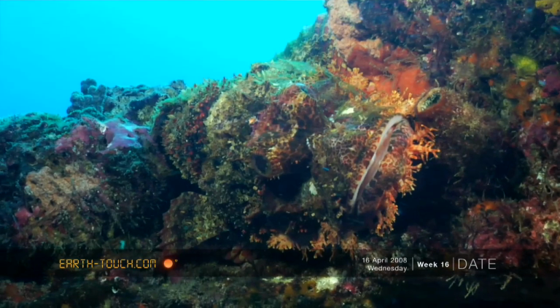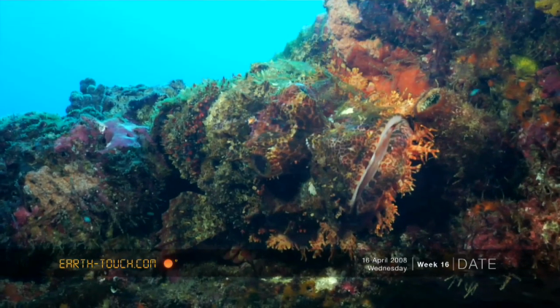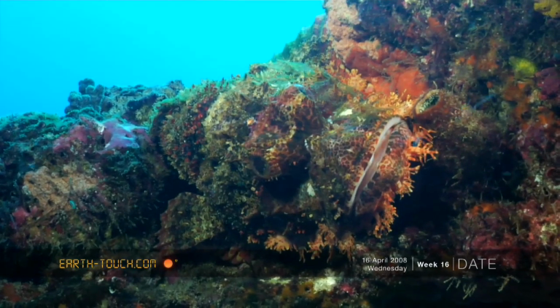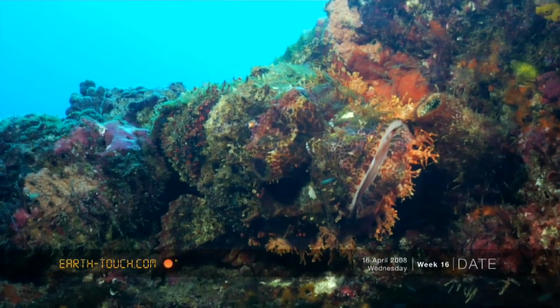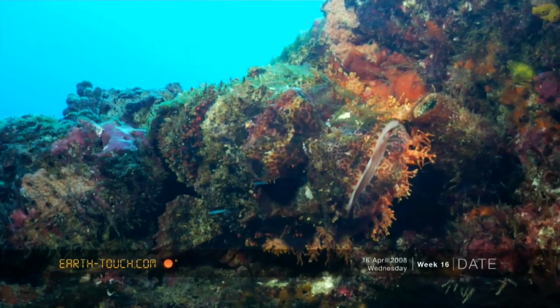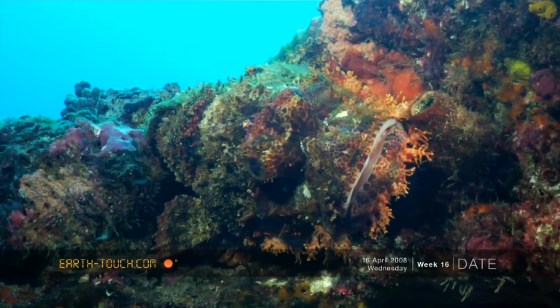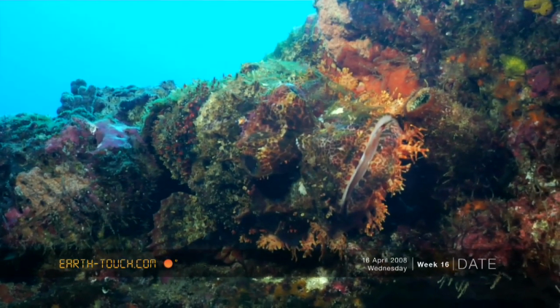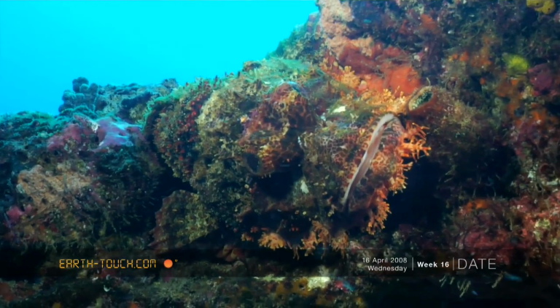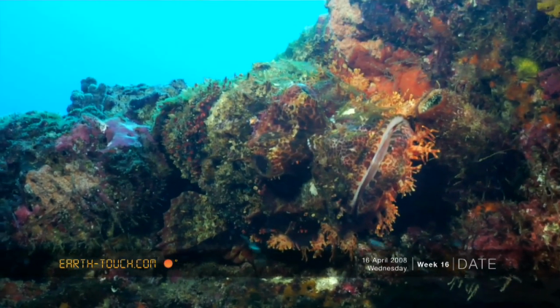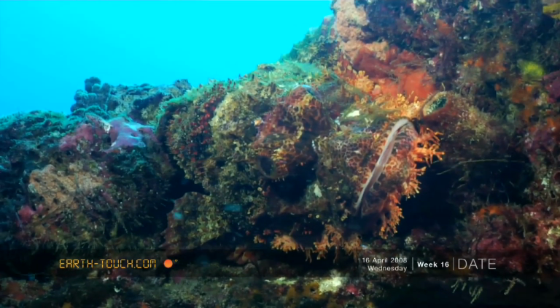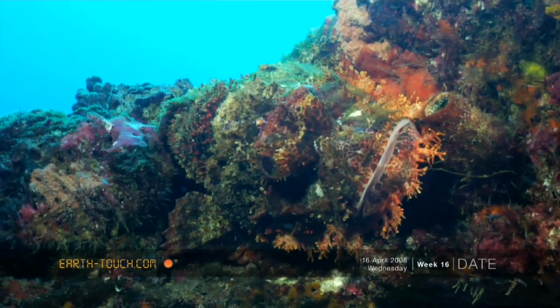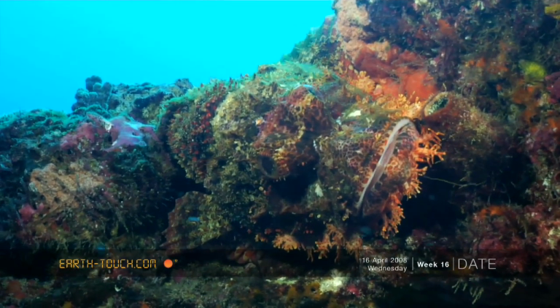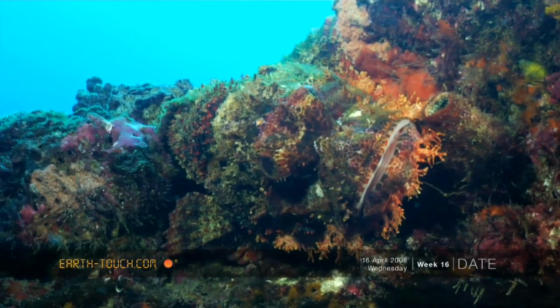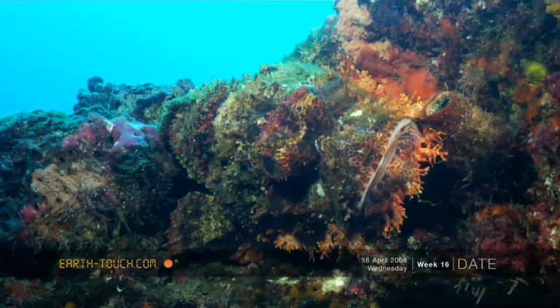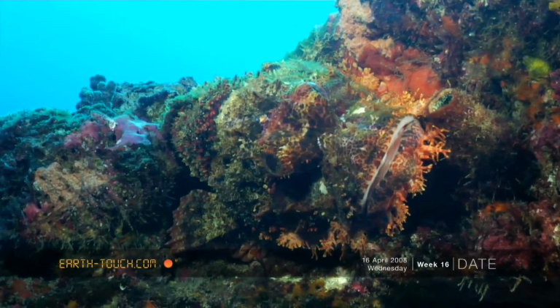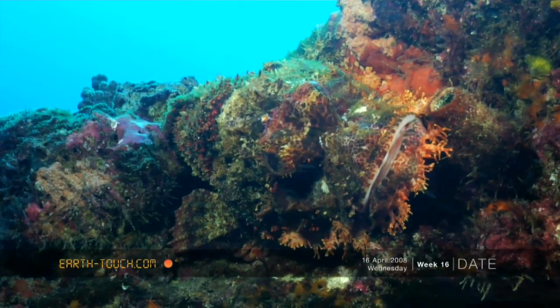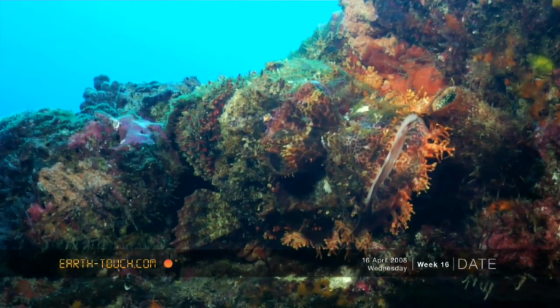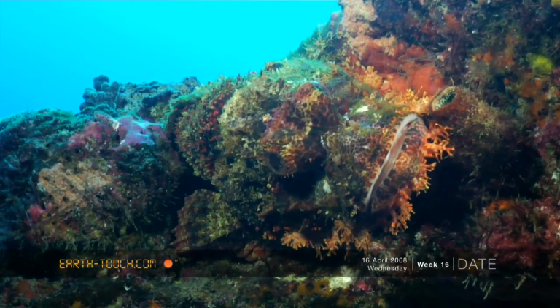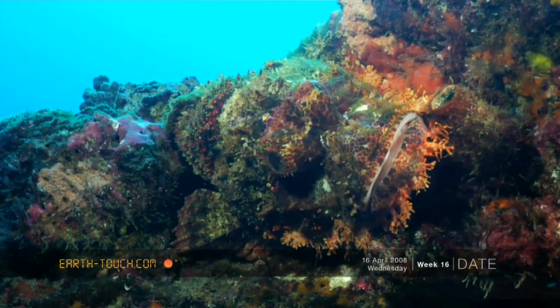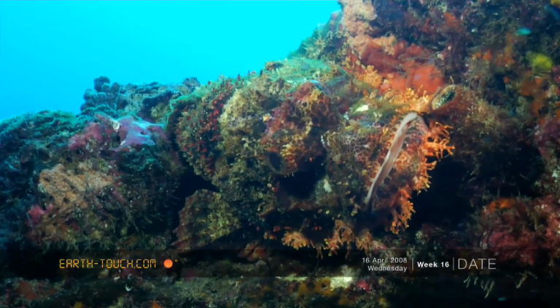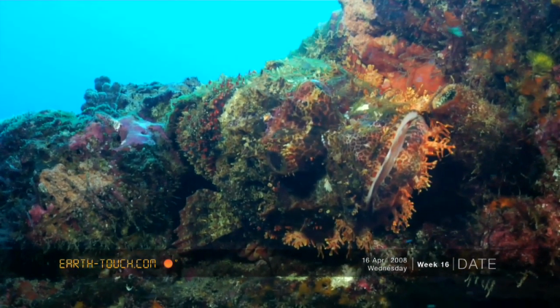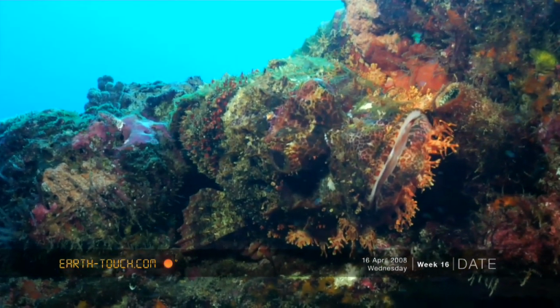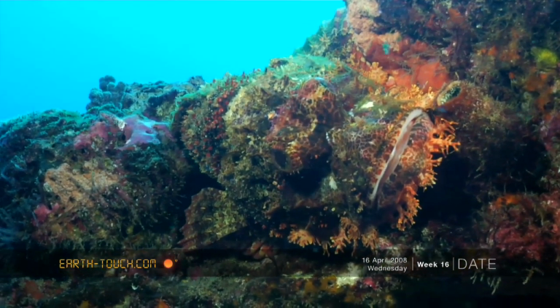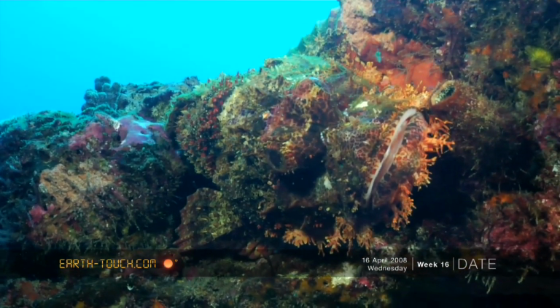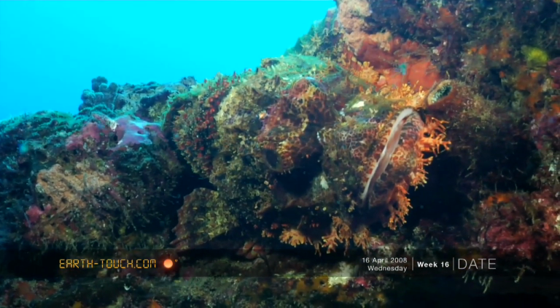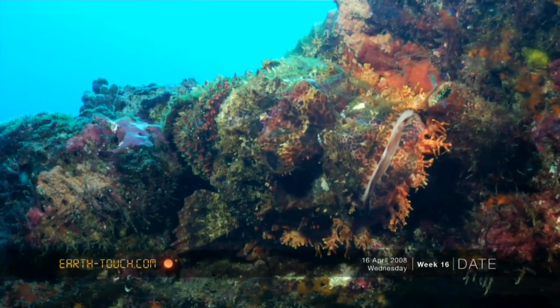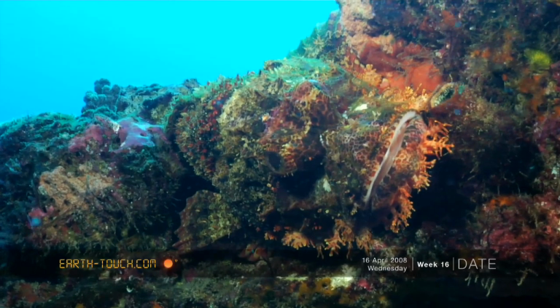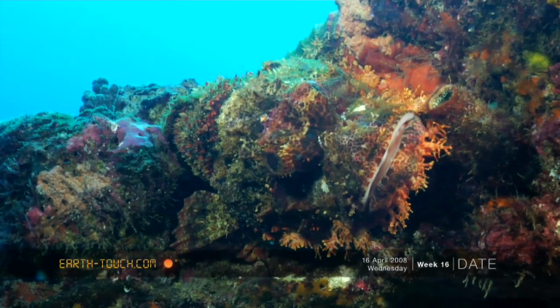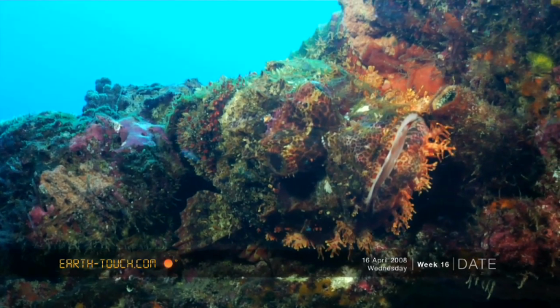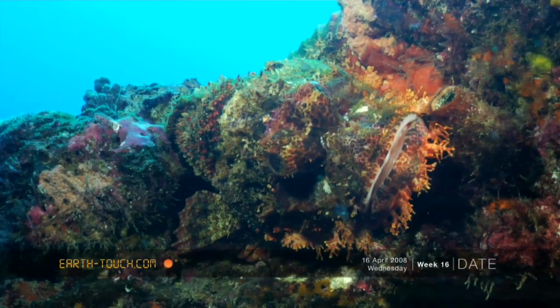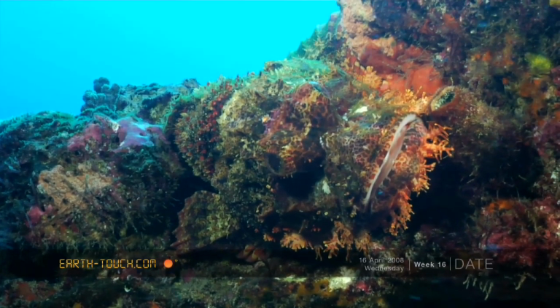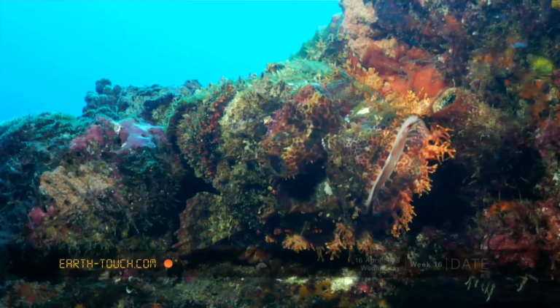Here's an extremely well camouflaged scorpion fish. This is the raggy scorpion fish.